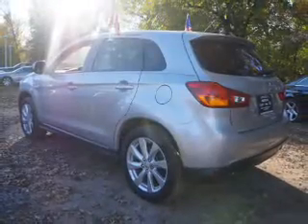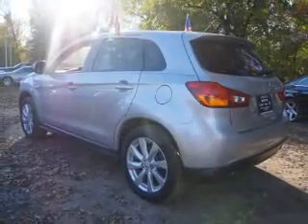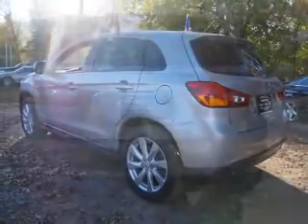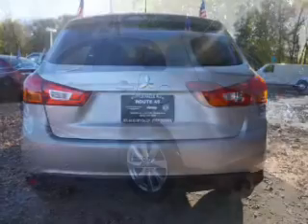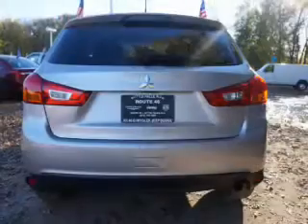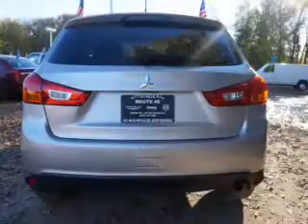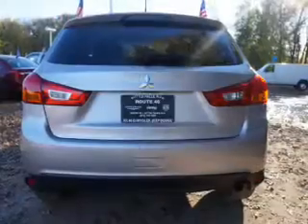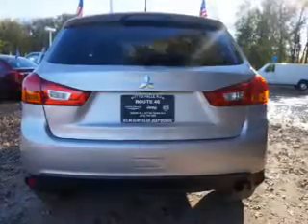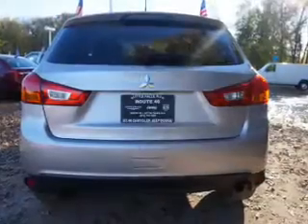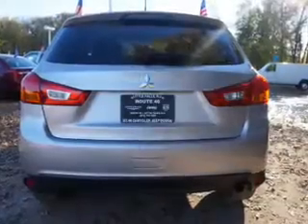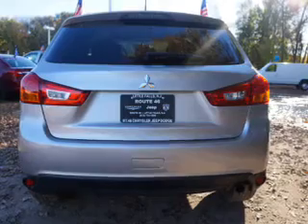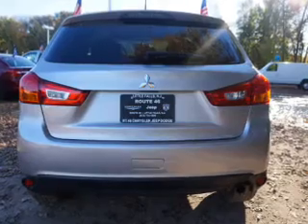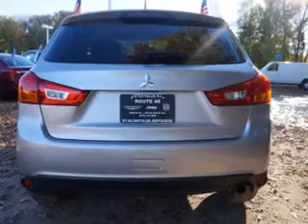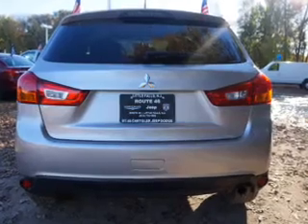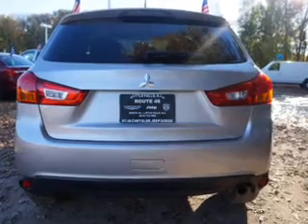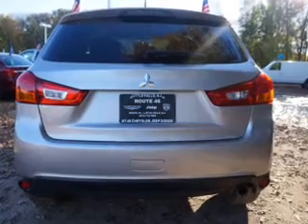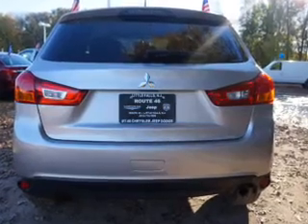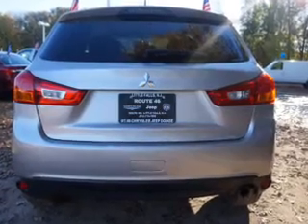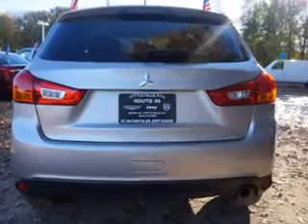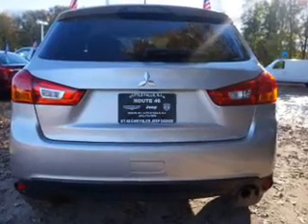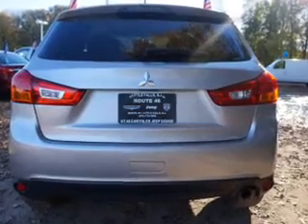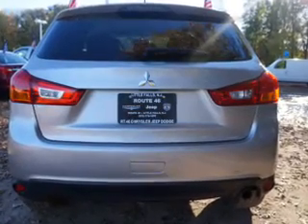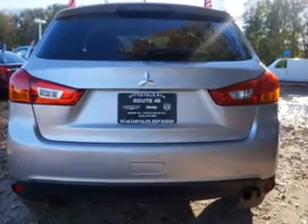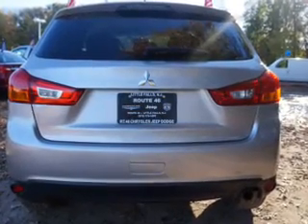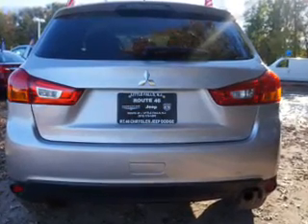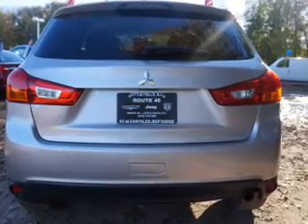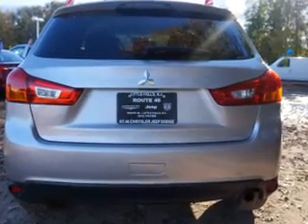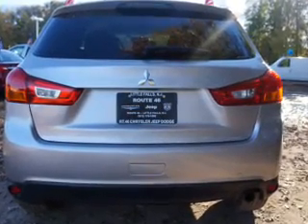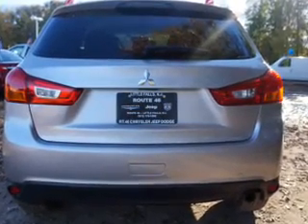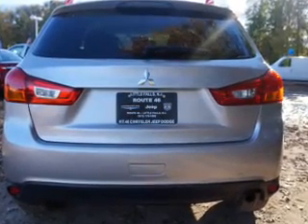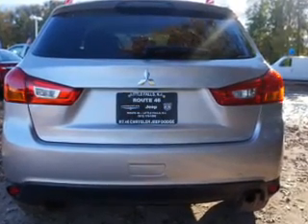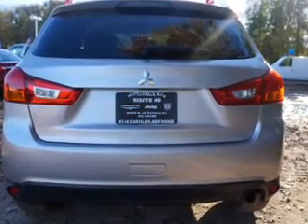Cruise control, an alarm system, power steering, air conditioning. Call today to schedule a test drive.